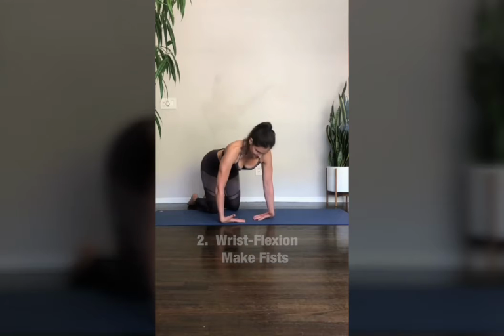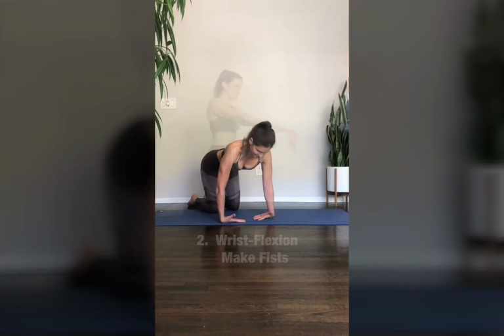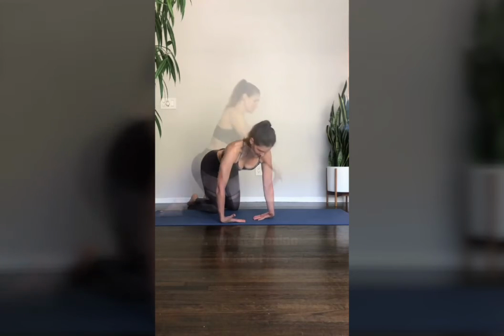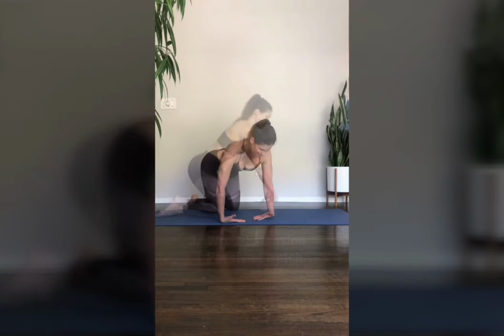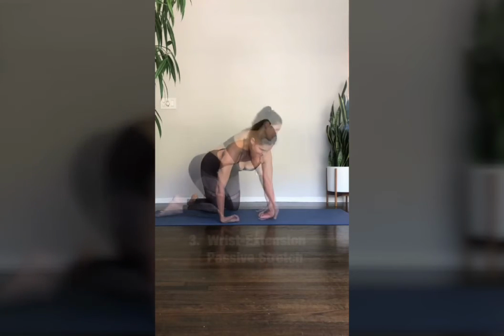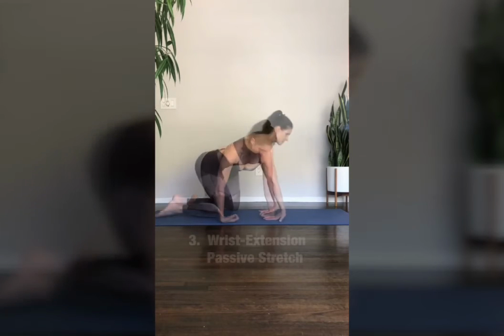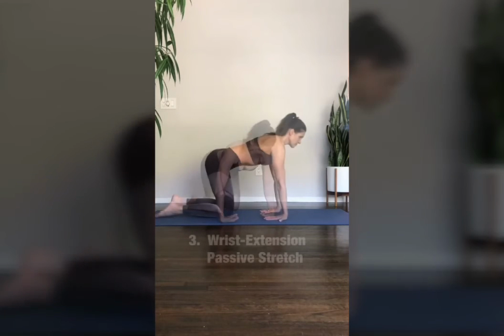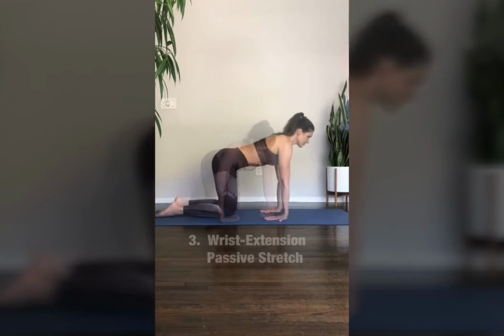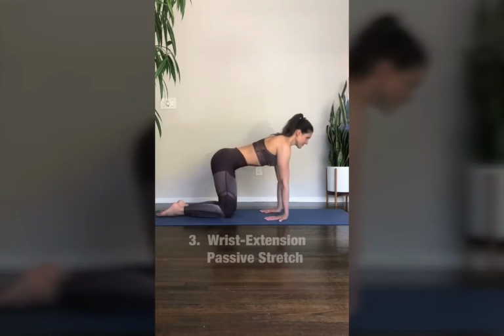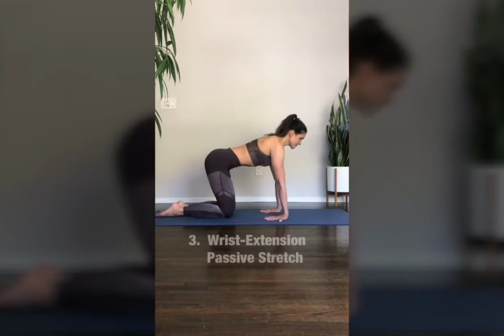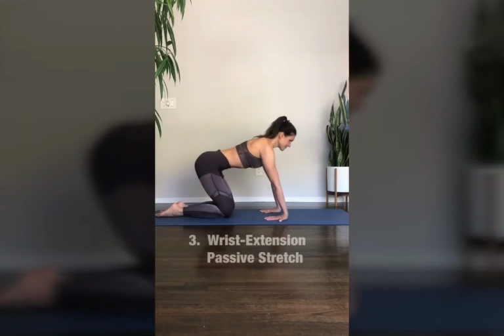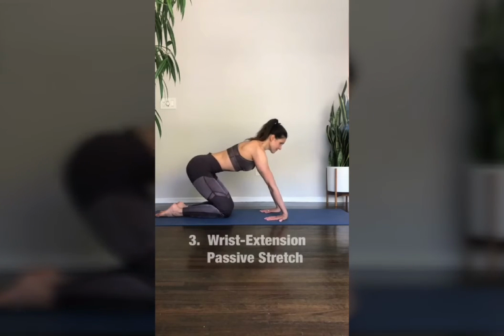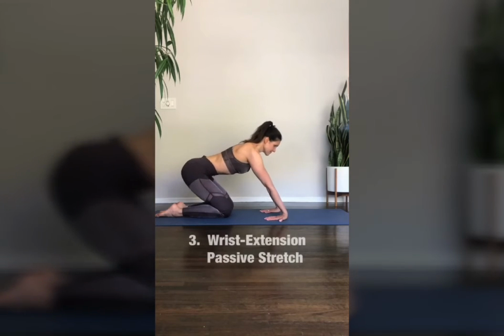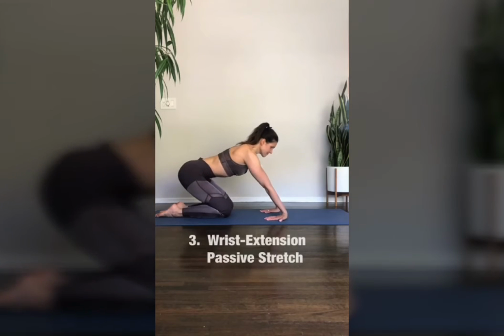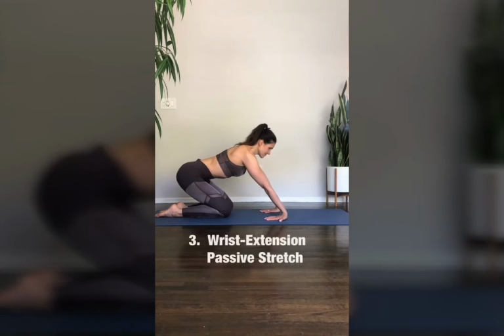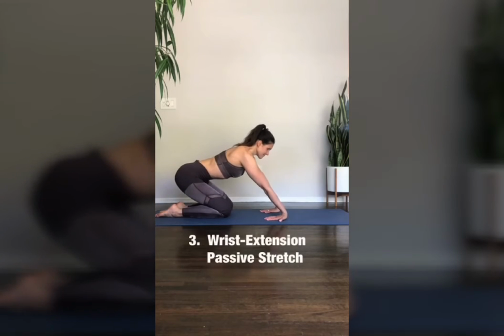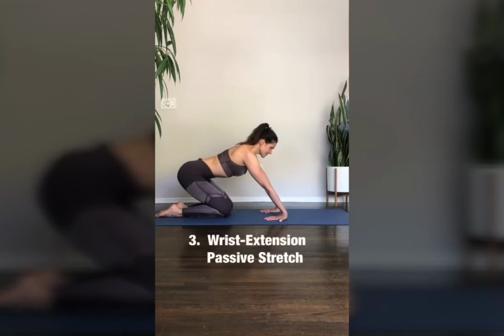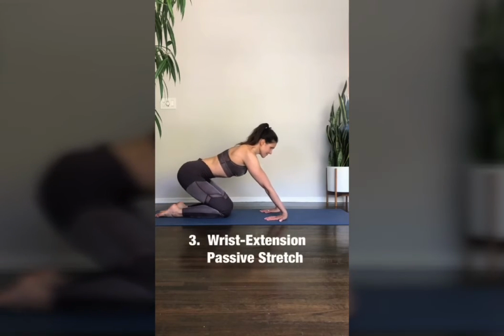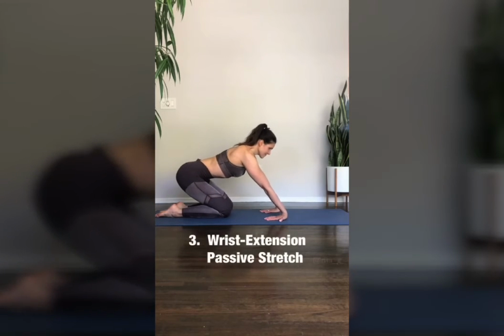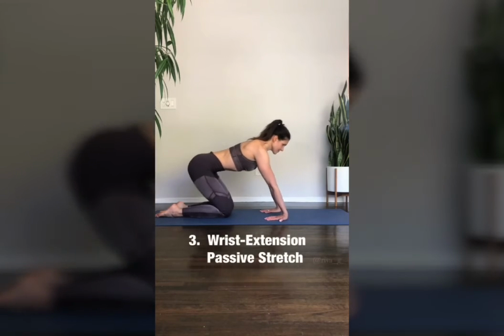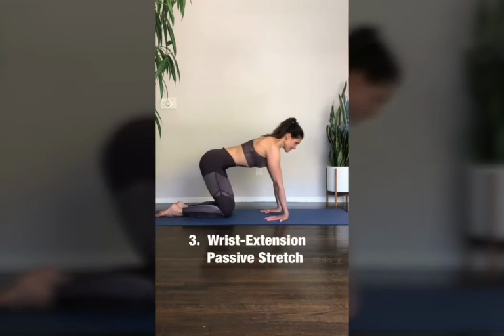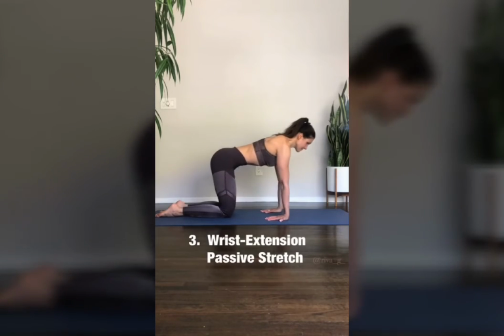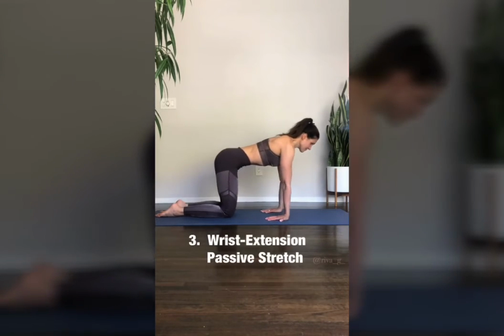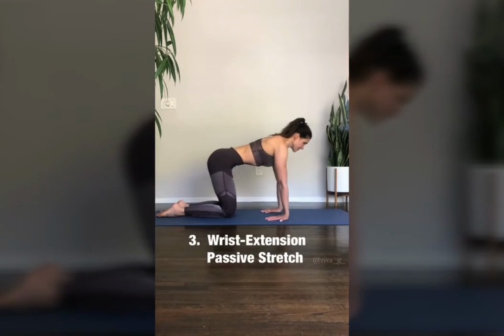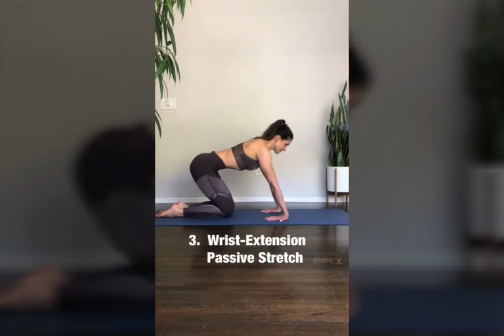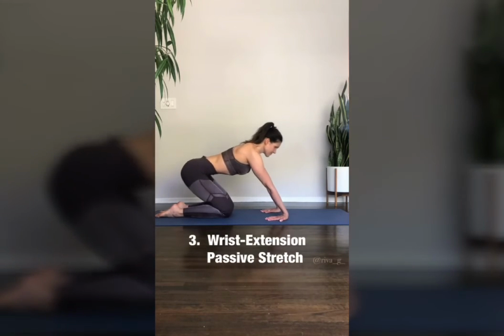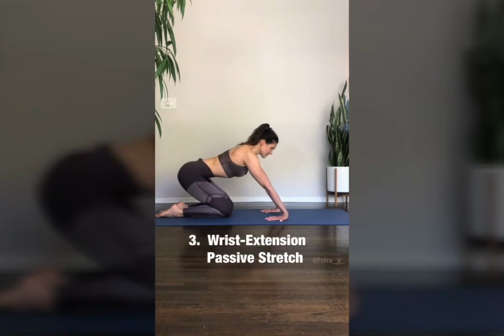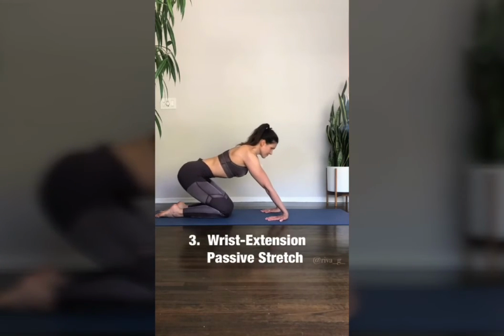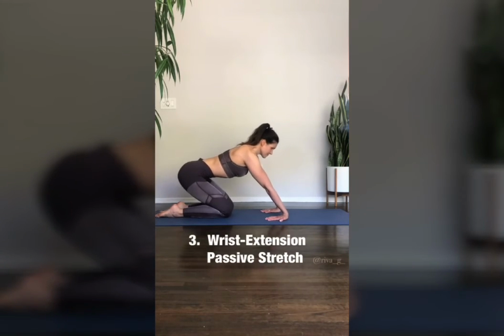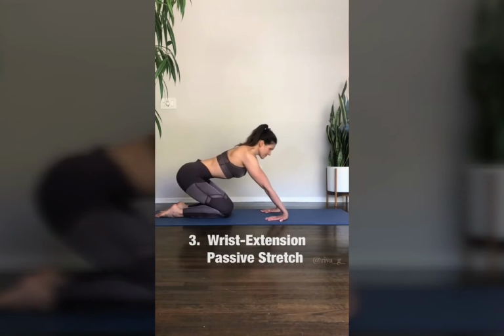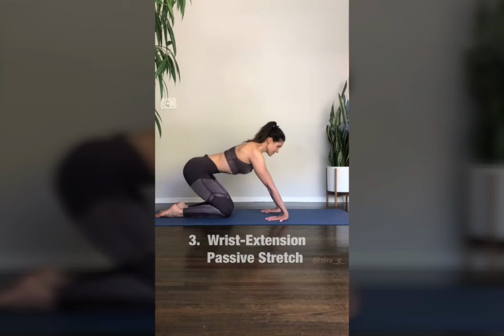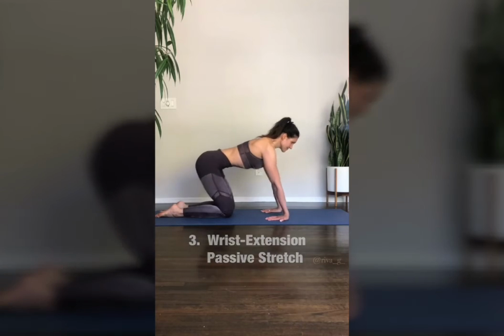And last, with the palms on the ground and fingers facing towards your knees, slowly lean back and then return forward.